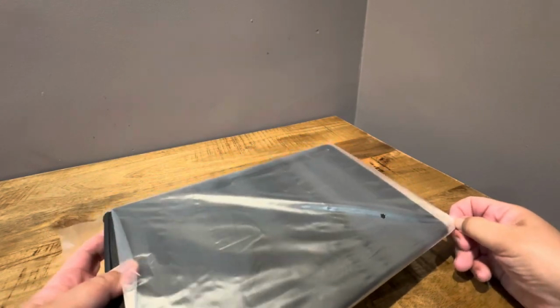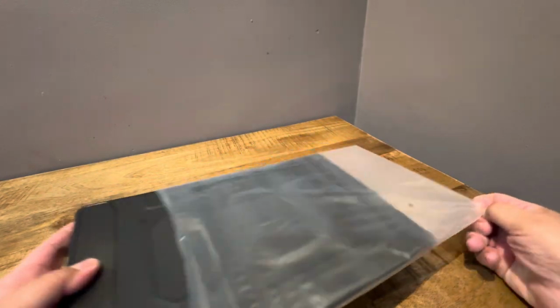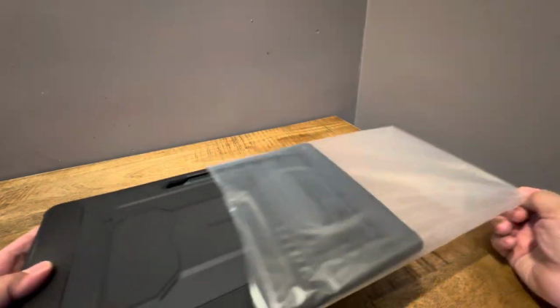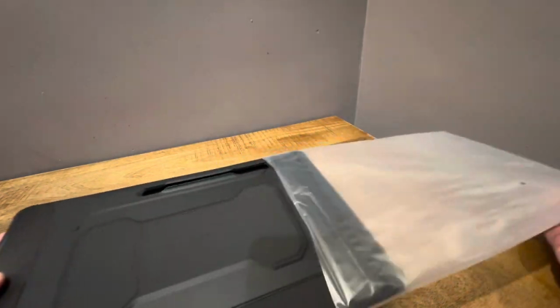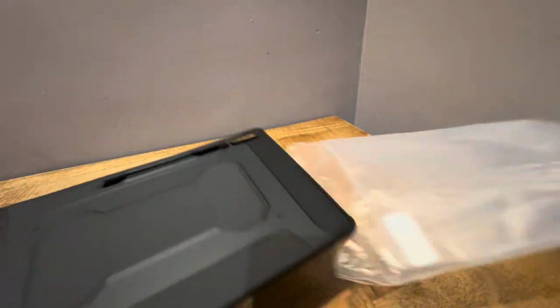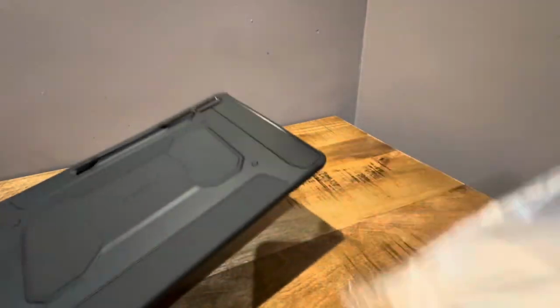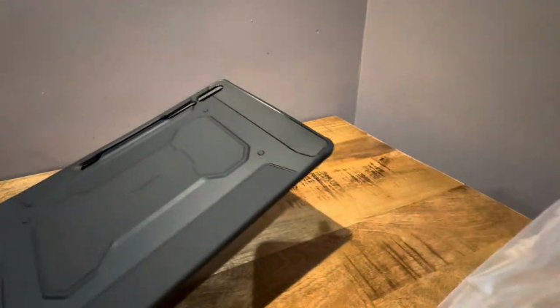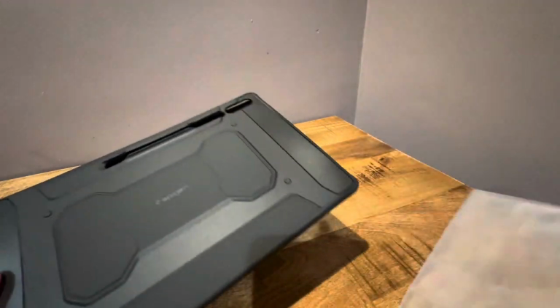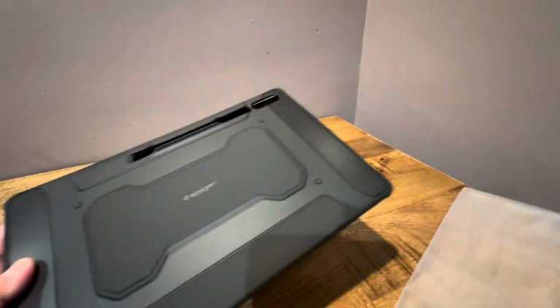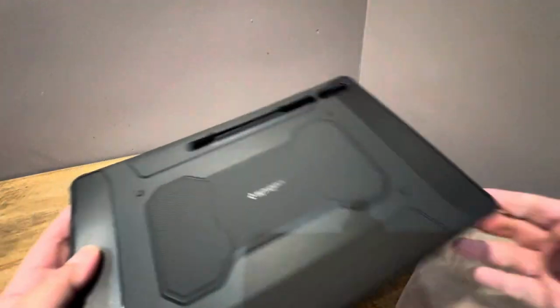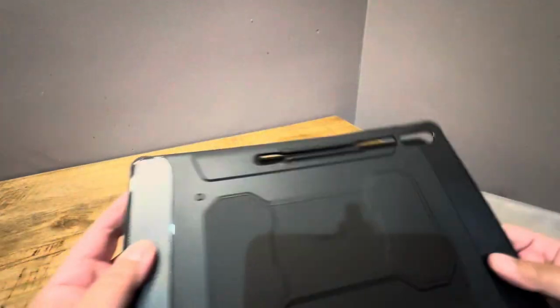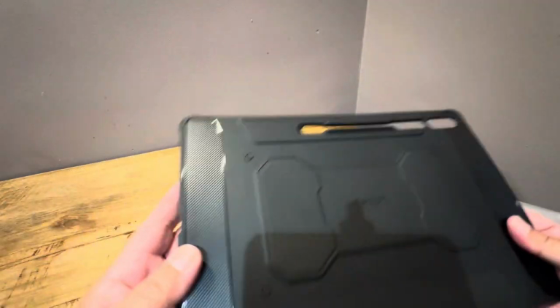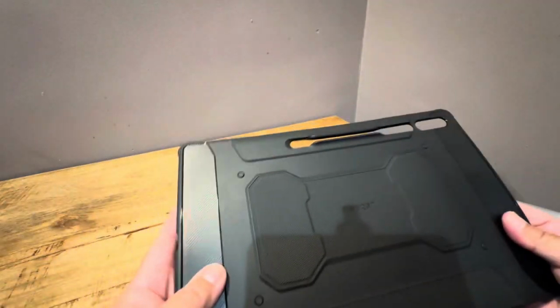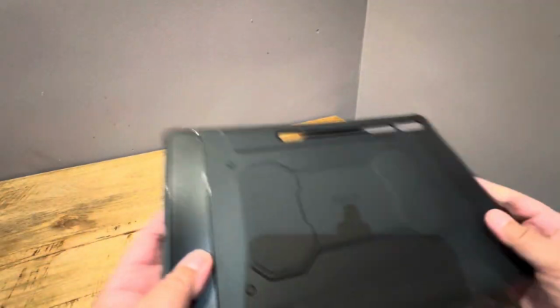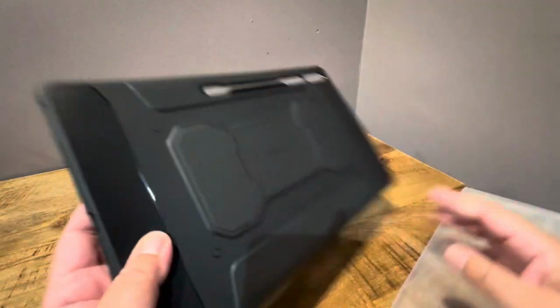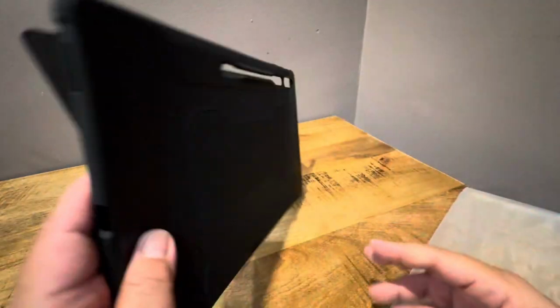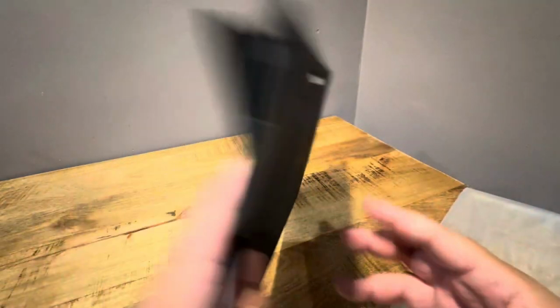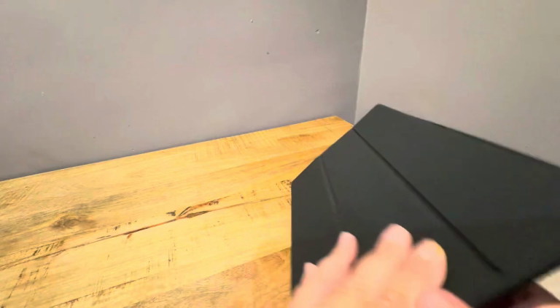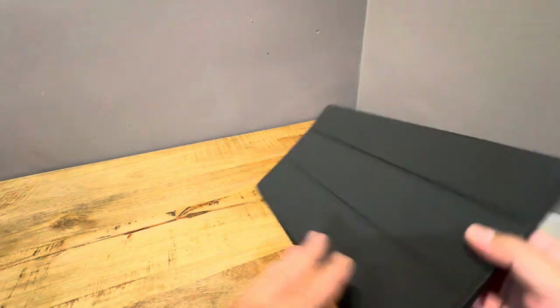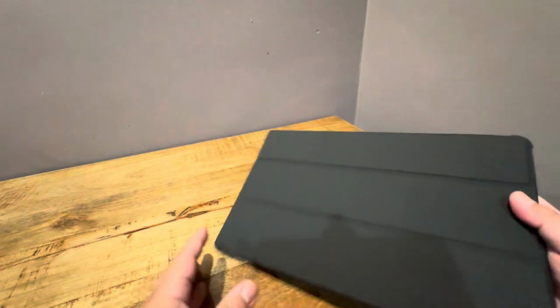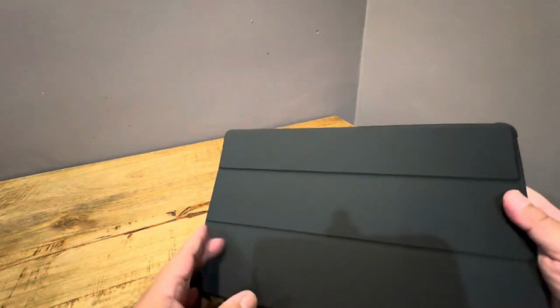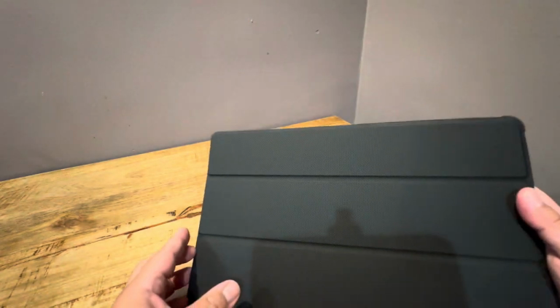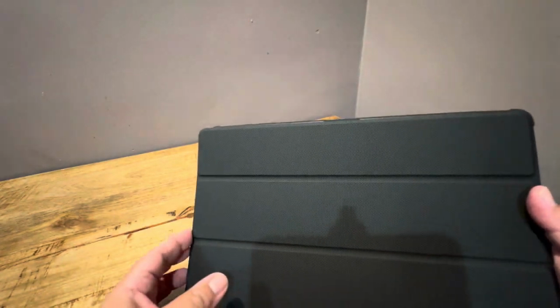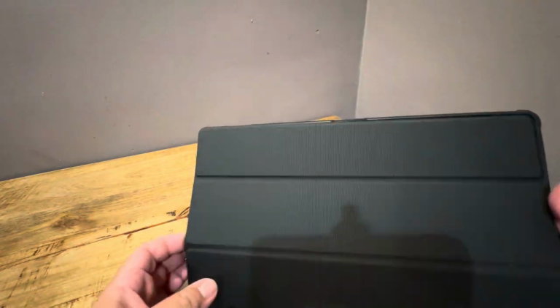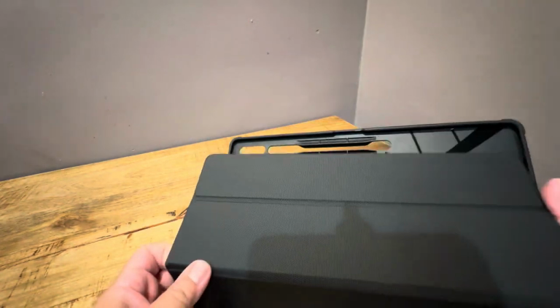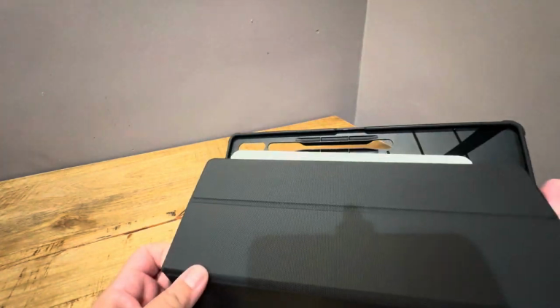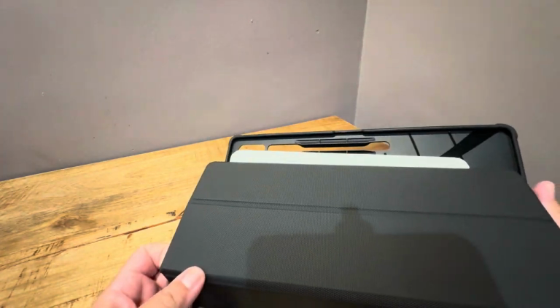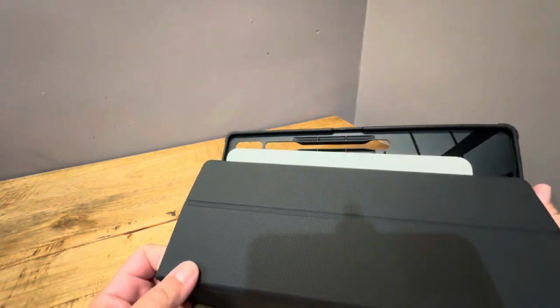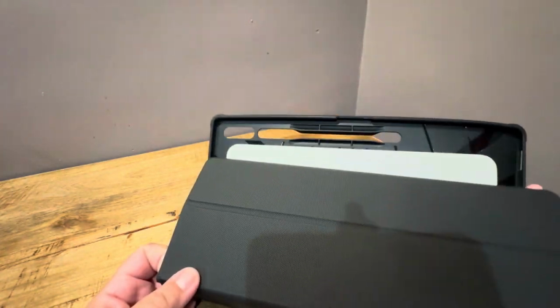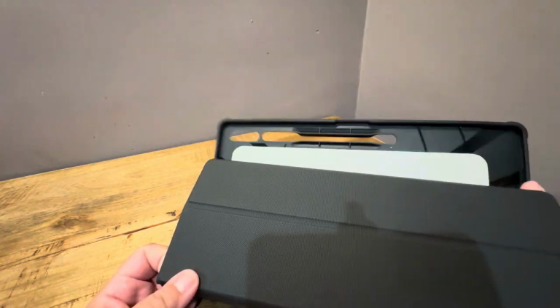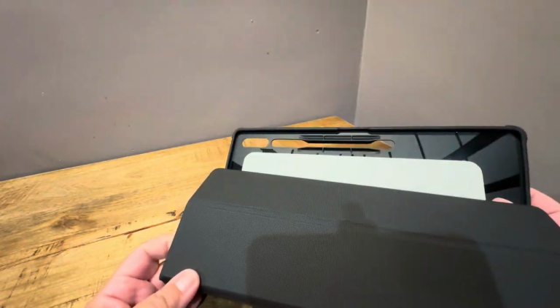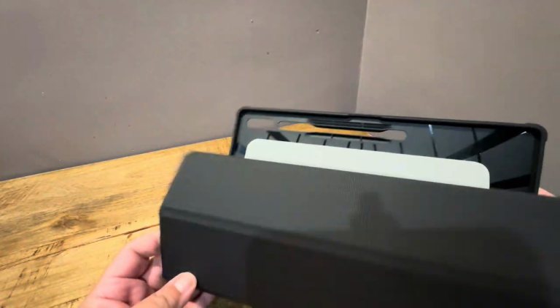What I do like about it for a rugged case is that it seems actually relatively light. So this is it right here — it's kind of like a TPU material.